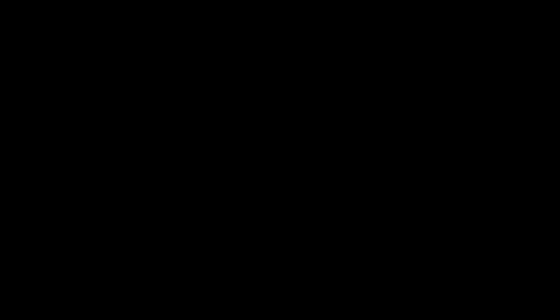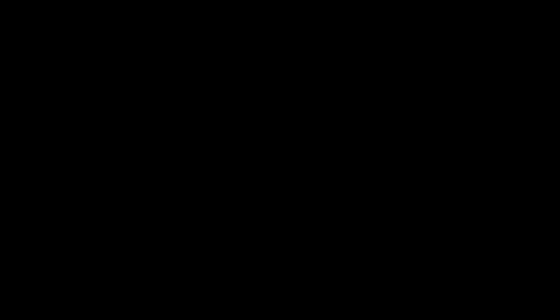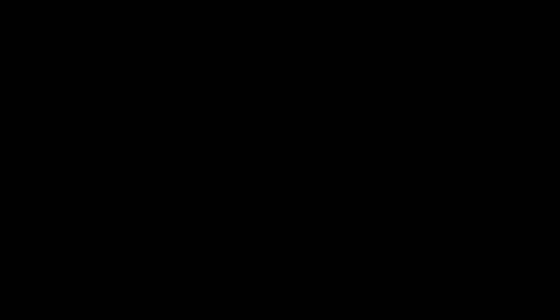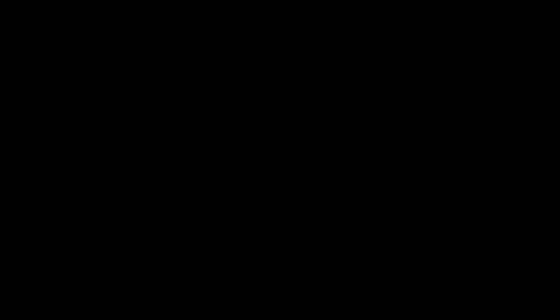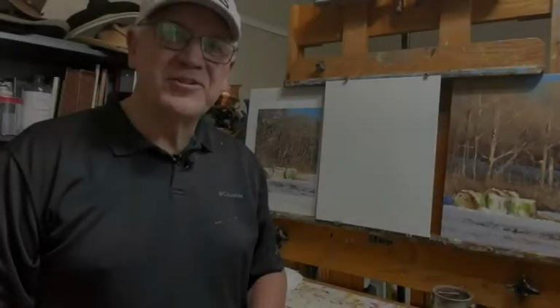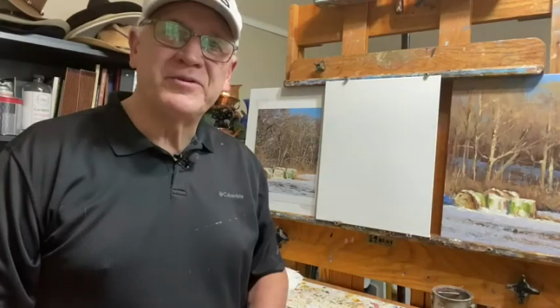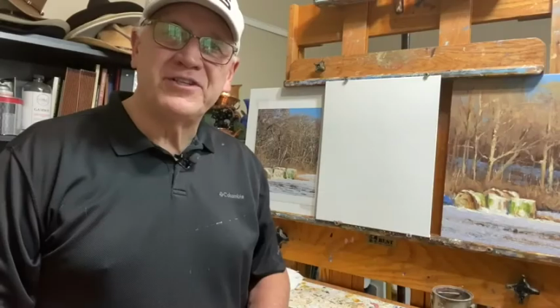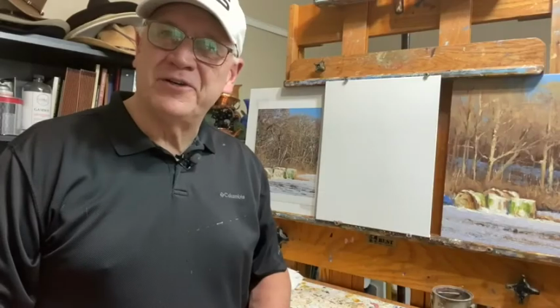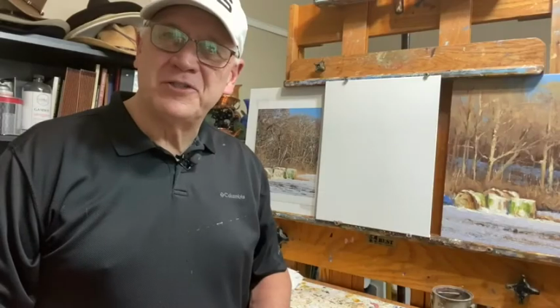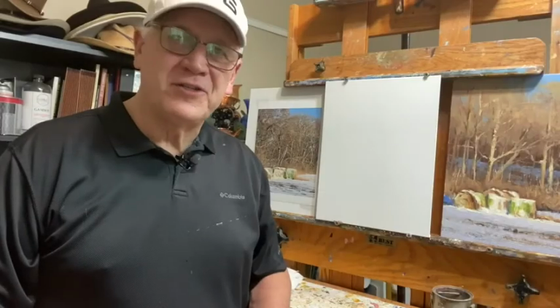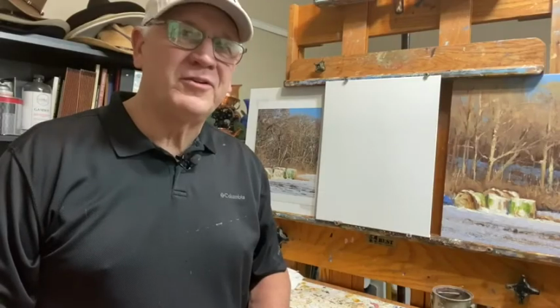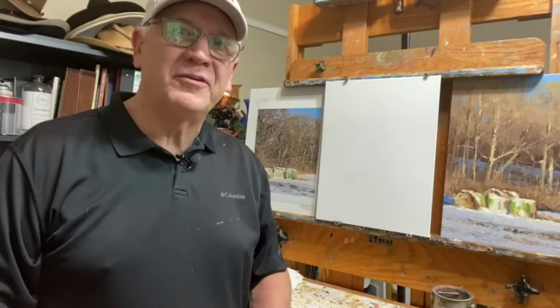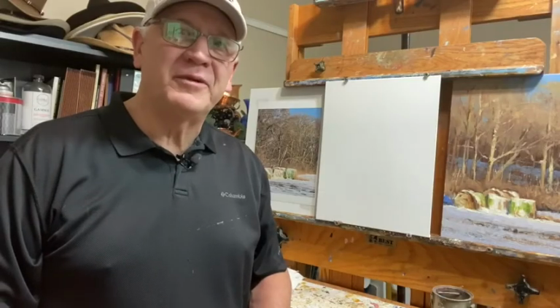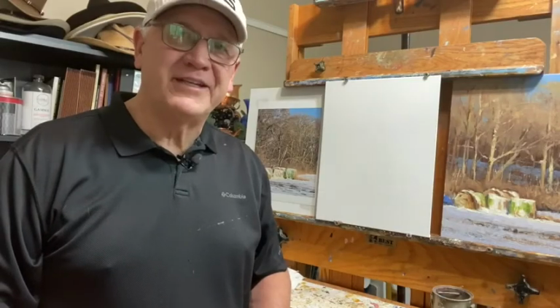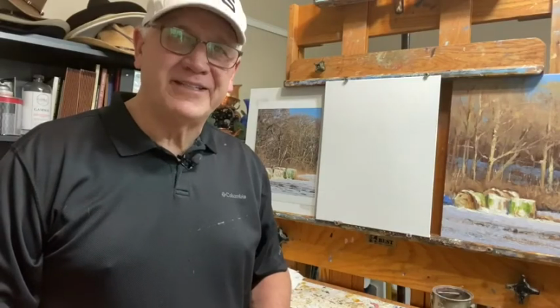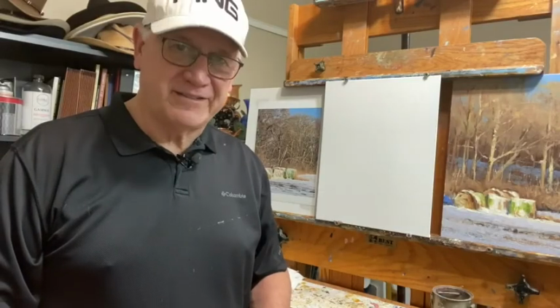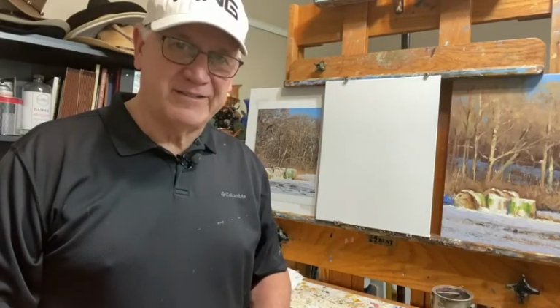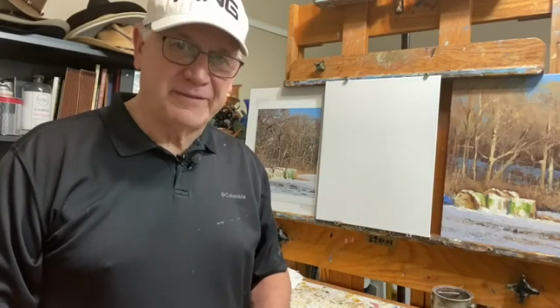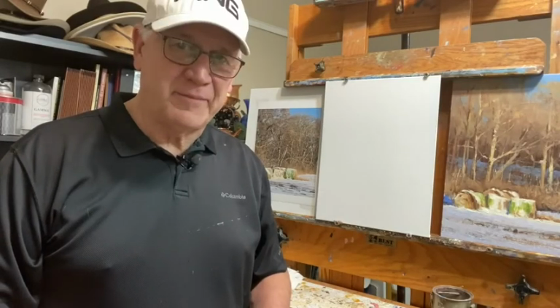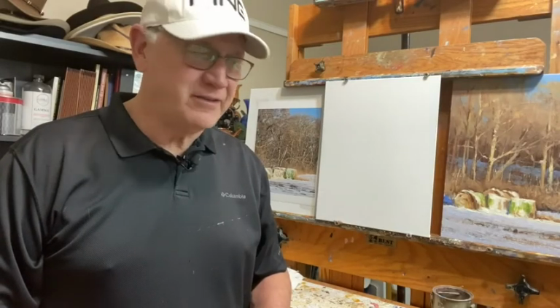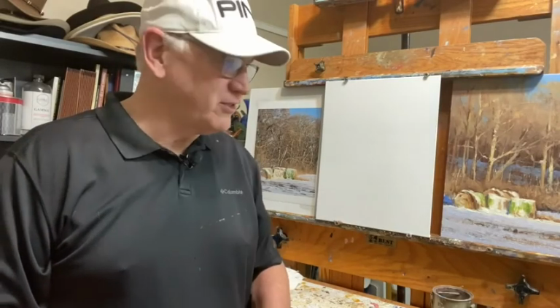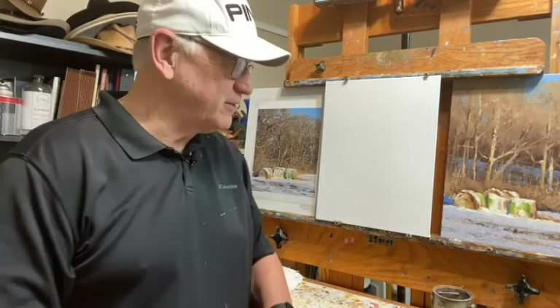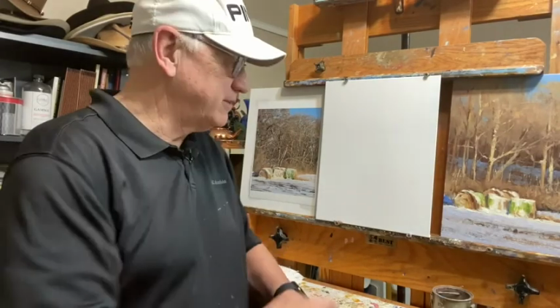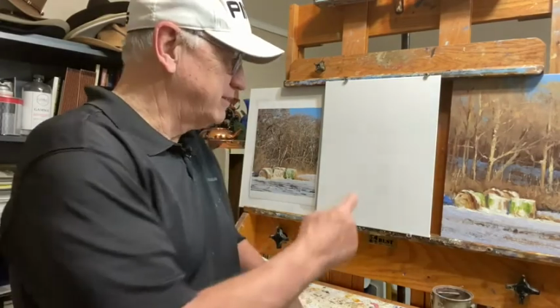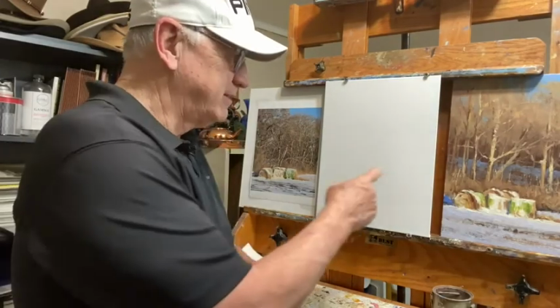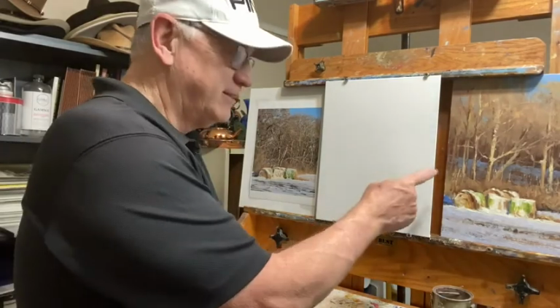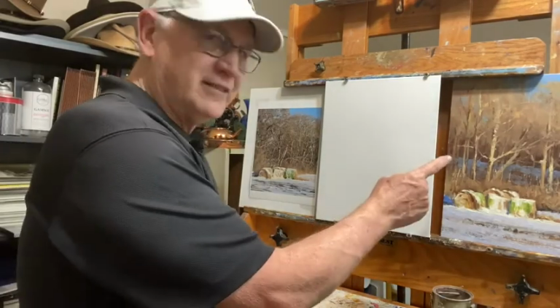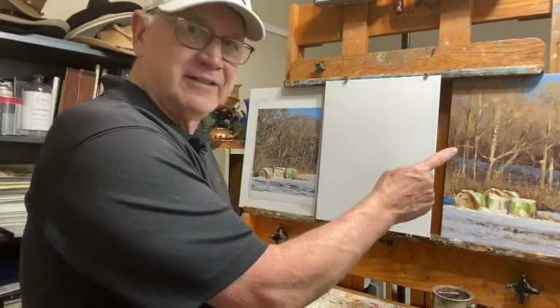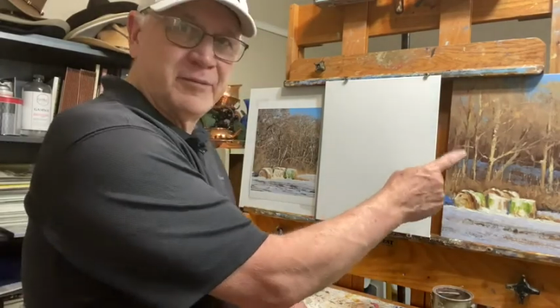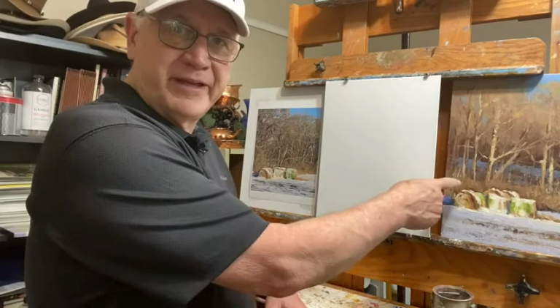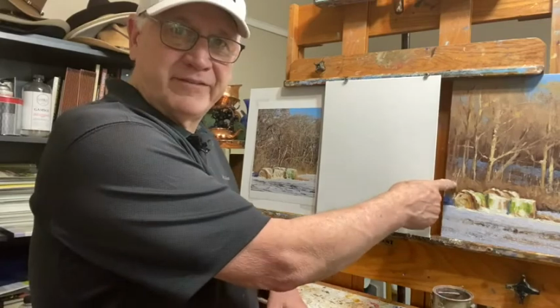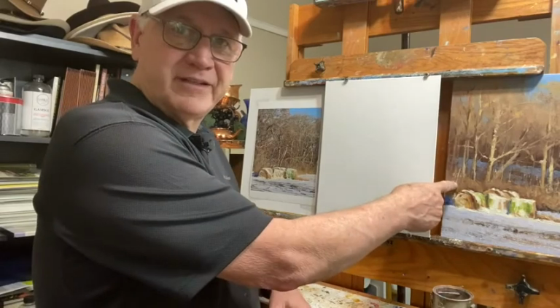Hello, this is Rusty Jones in my studio in McKinney, Texas, and I'm about to start a painting of this.